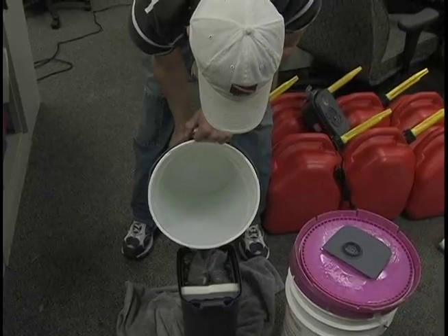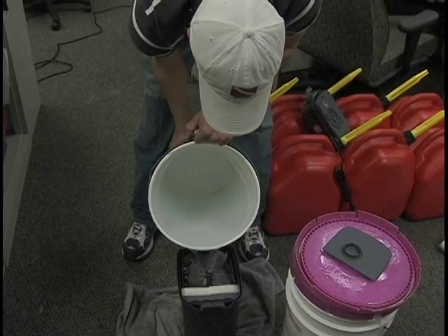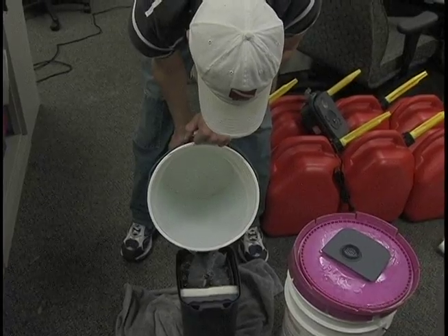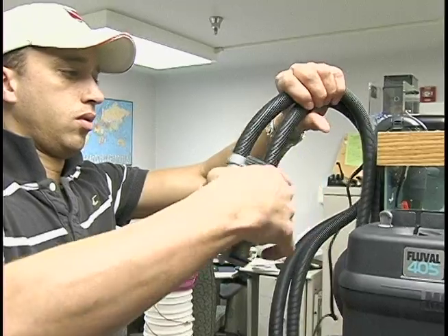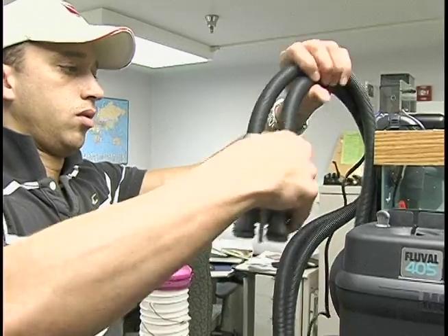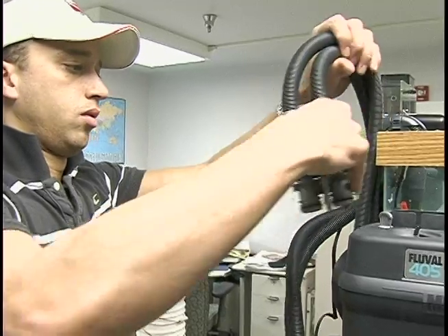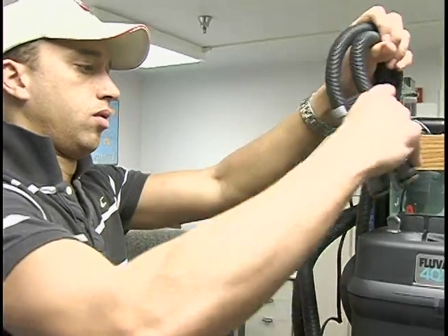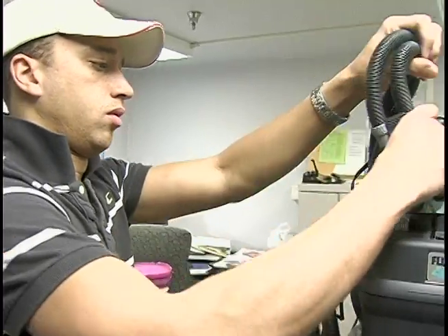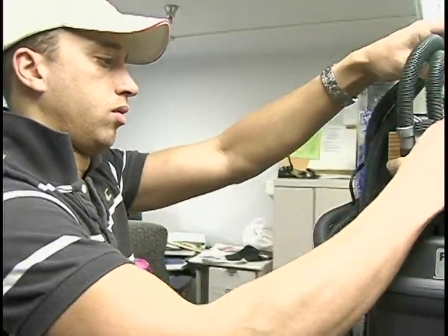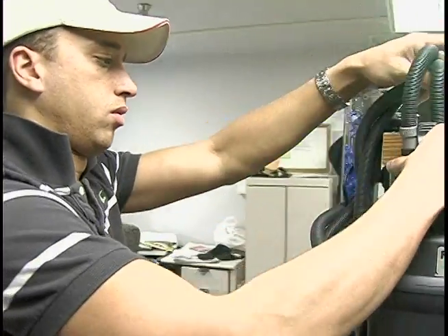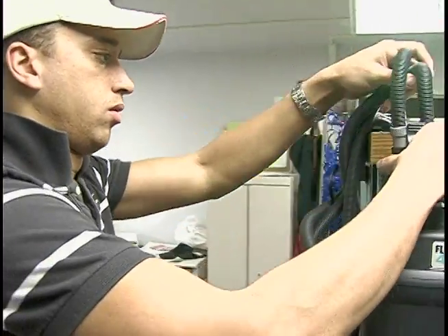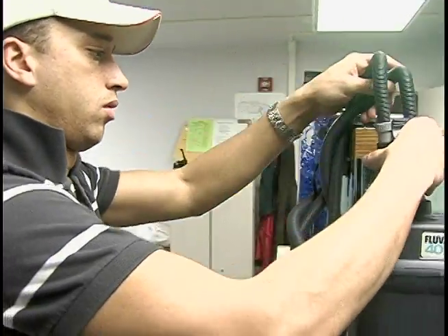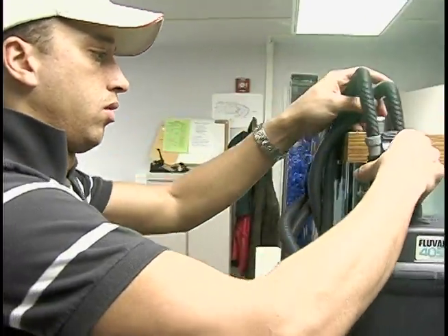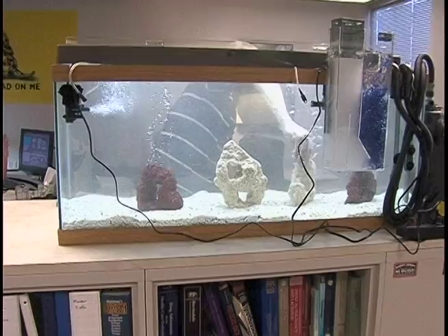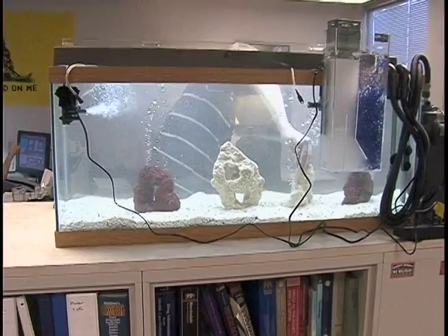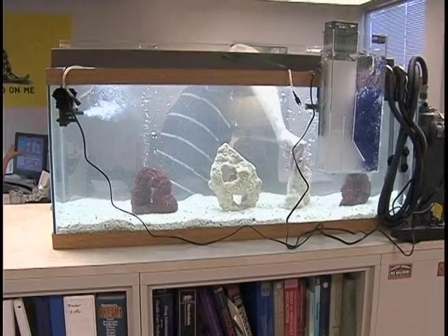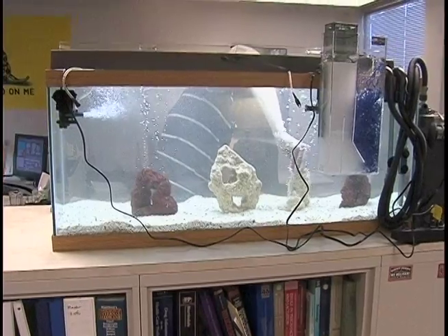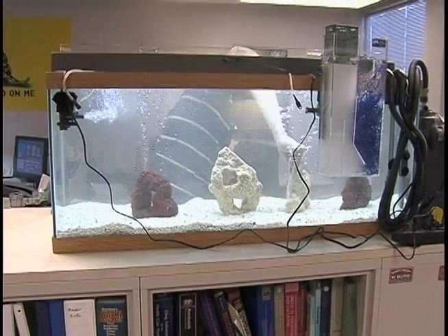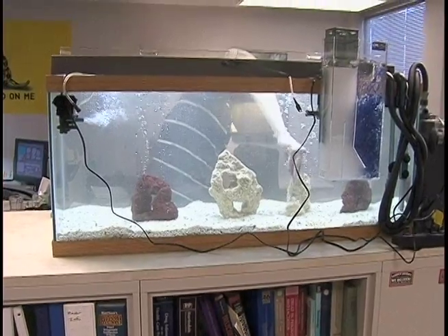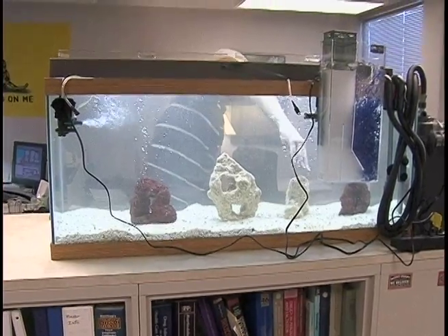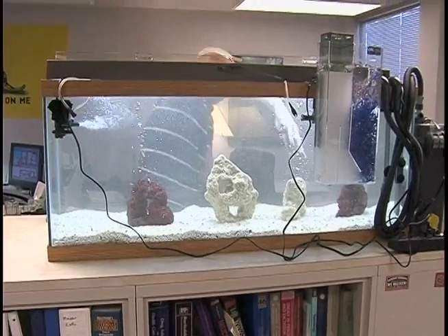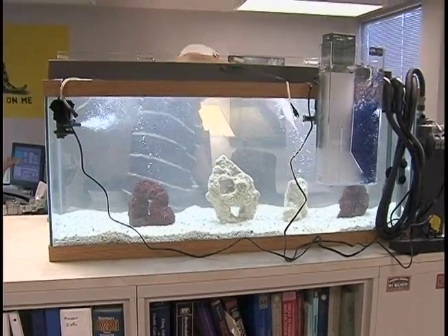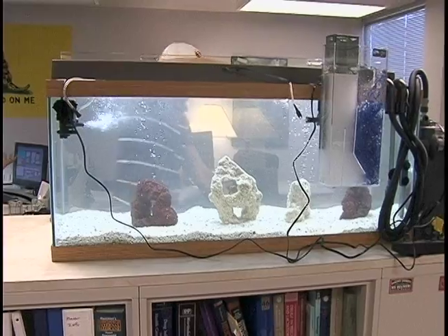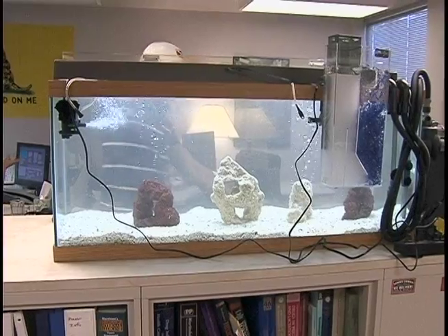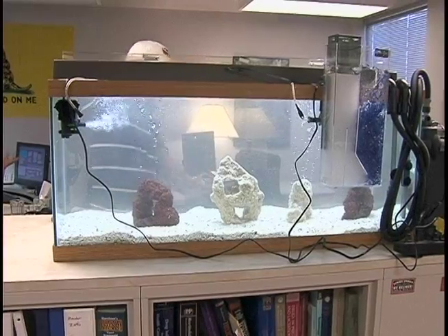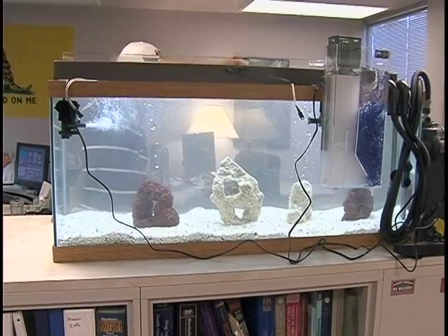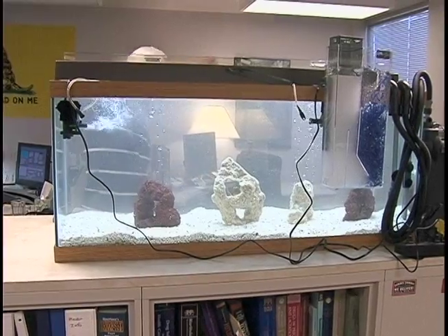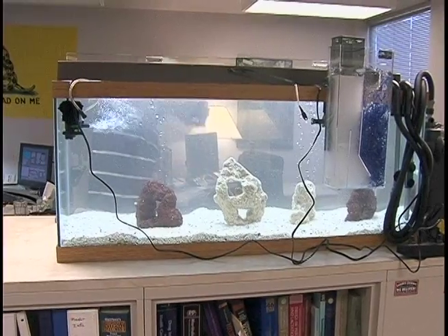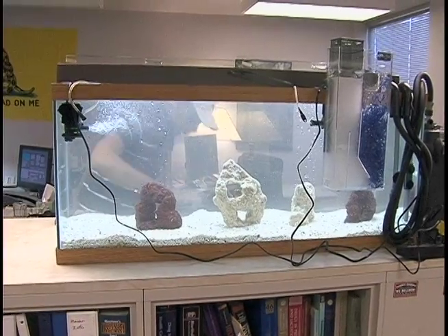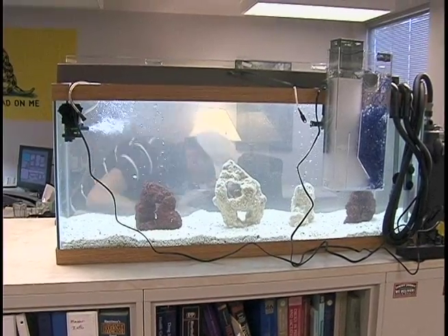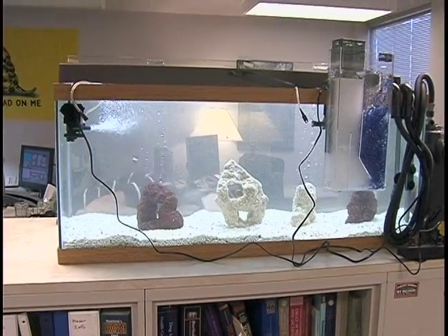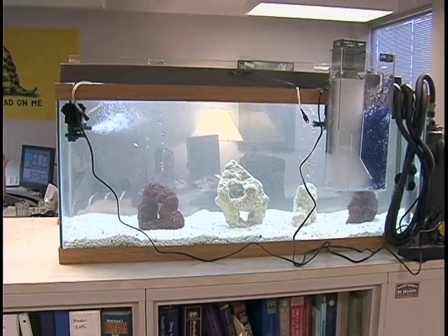Filling and connecting the water filter, along with a few final touches, makes this fish tank ready for its first resident.